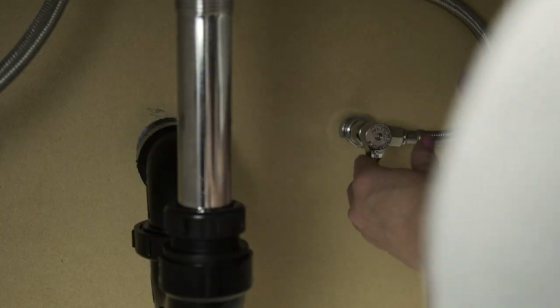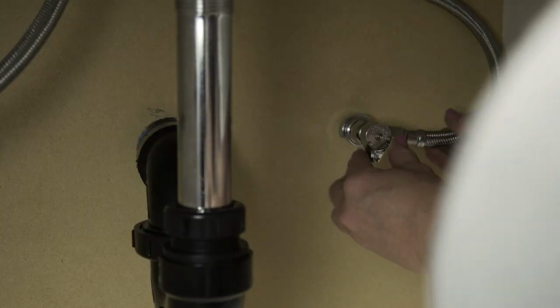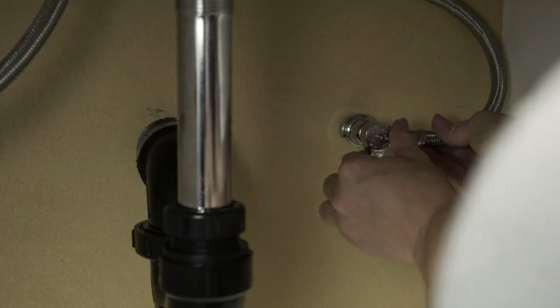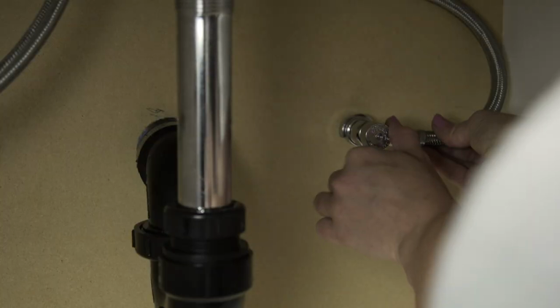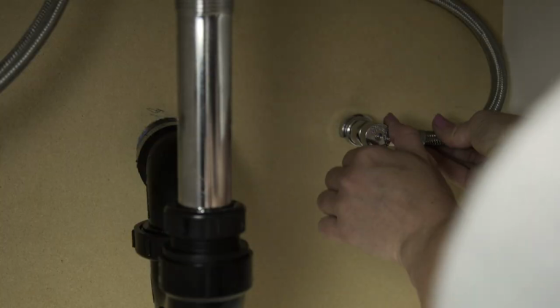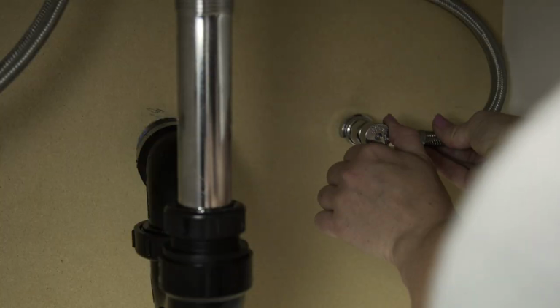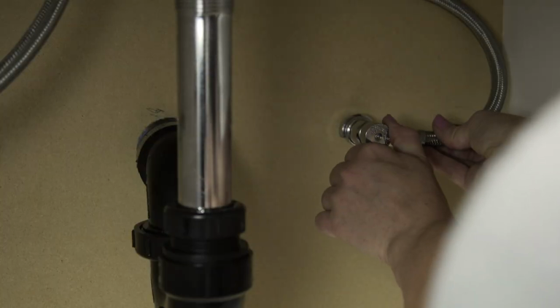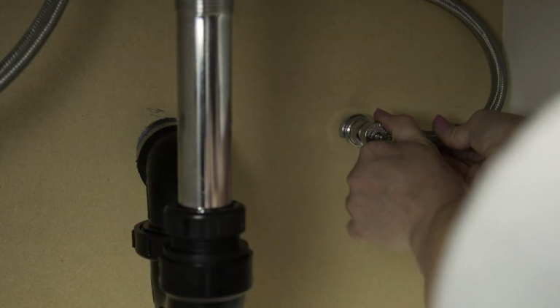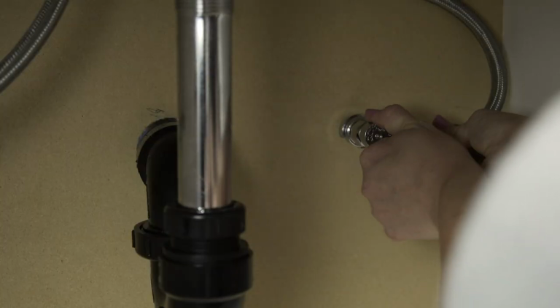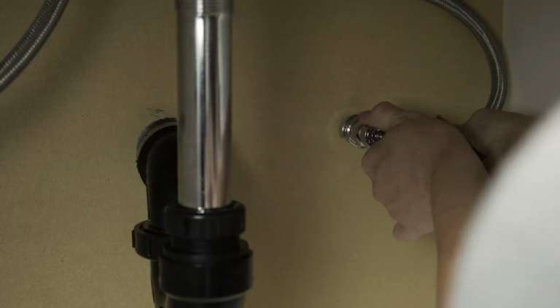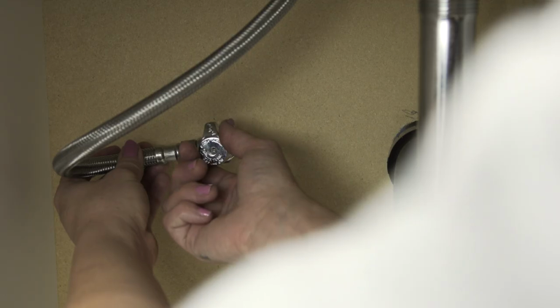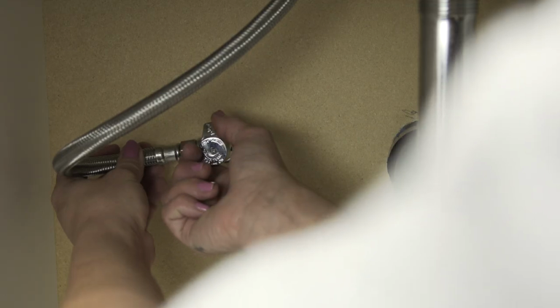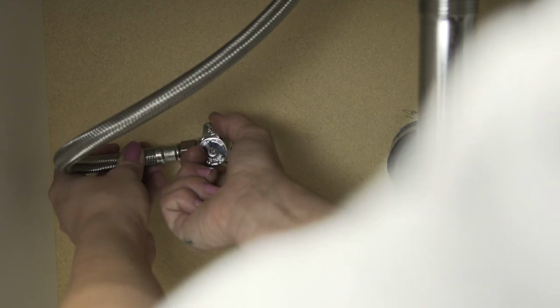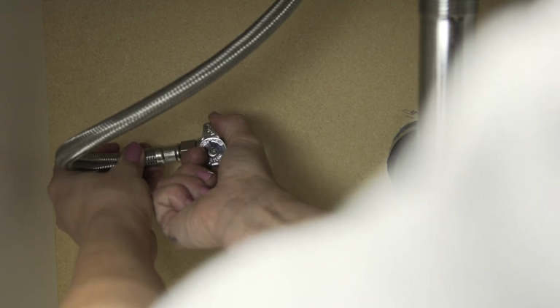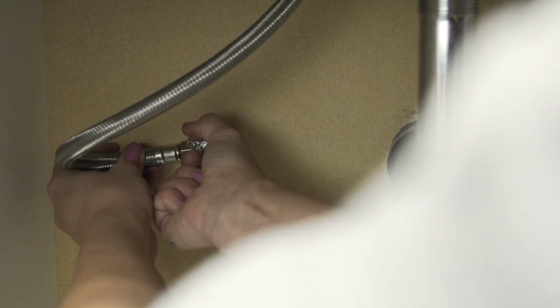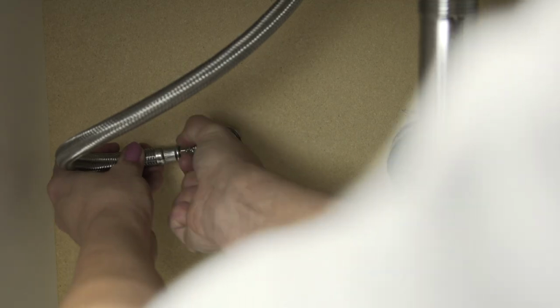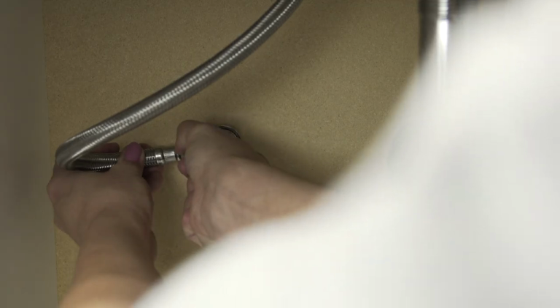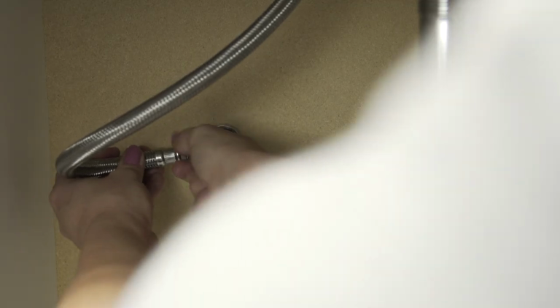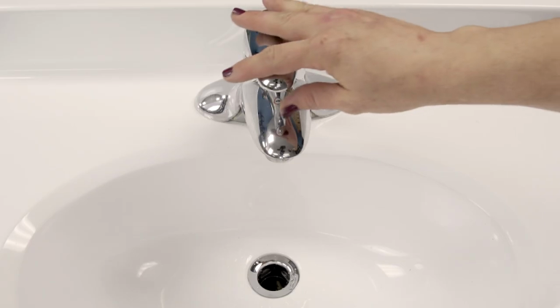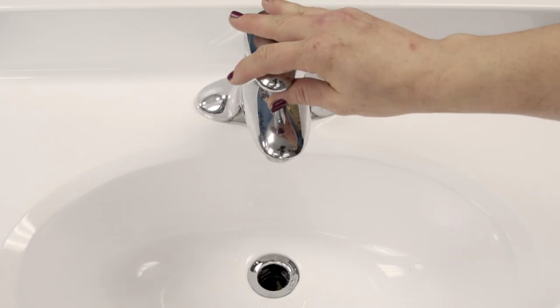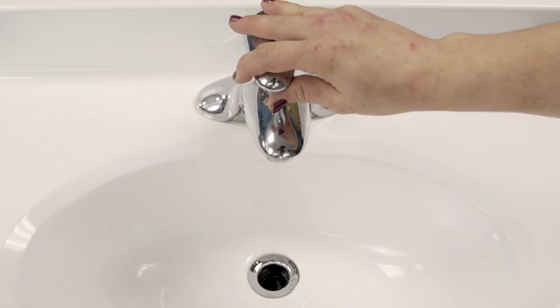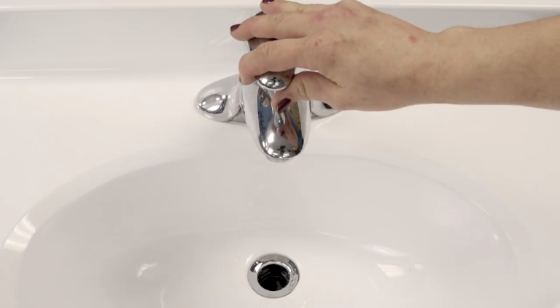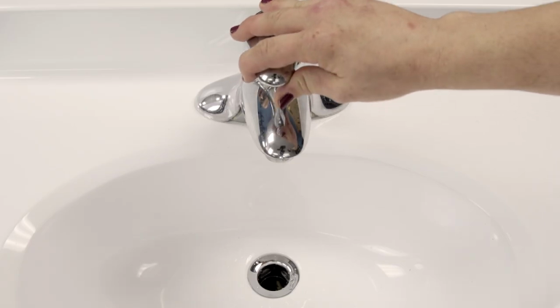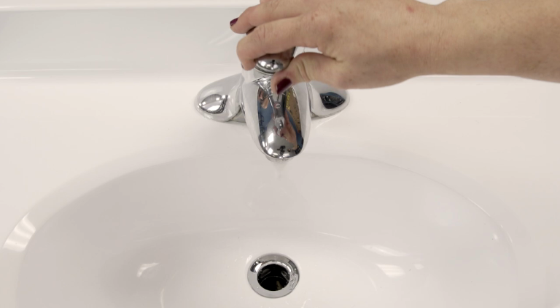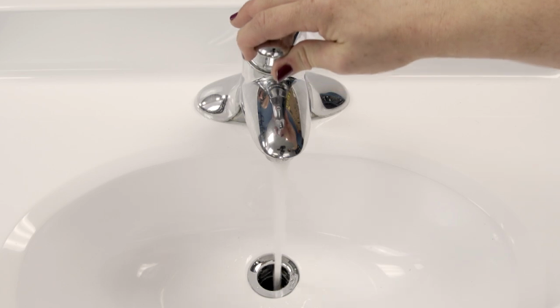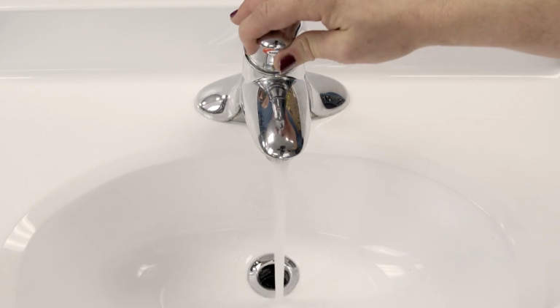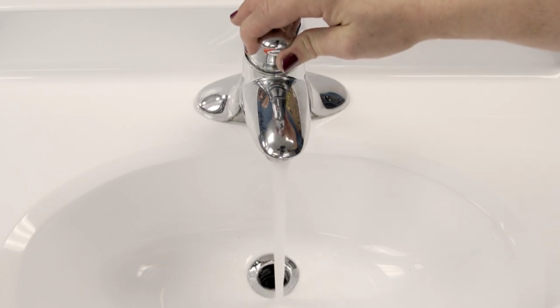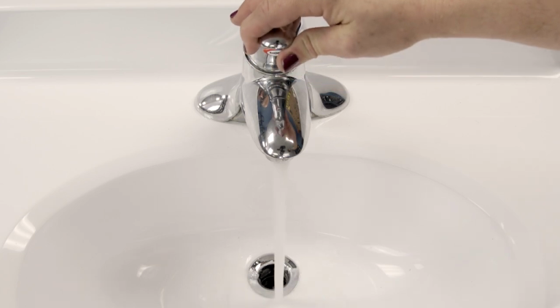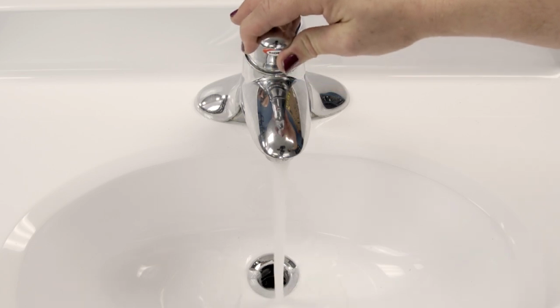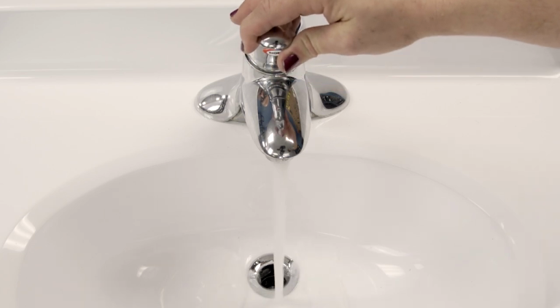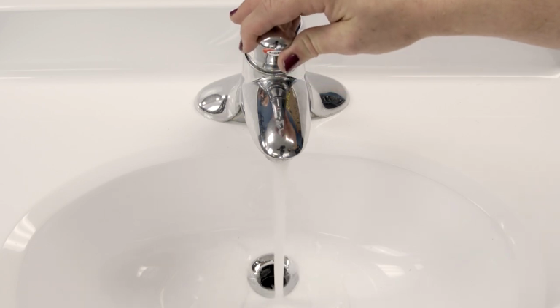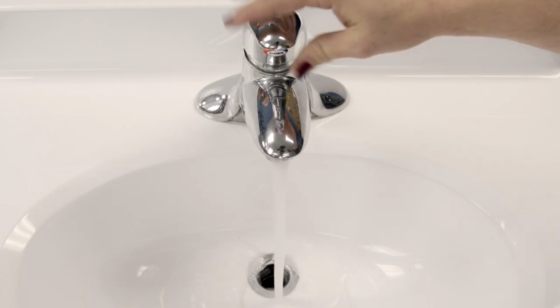Finally, turn the water back on. Test your faucet and check for any leaks.